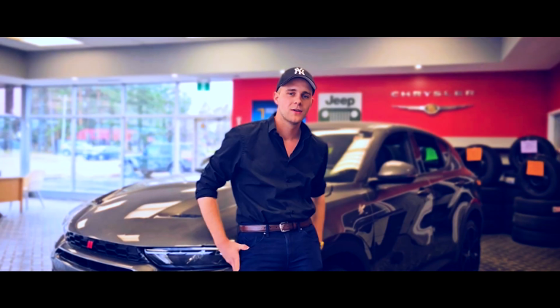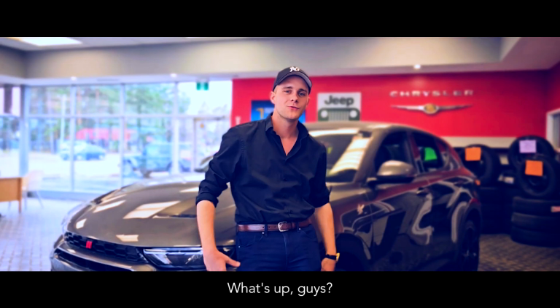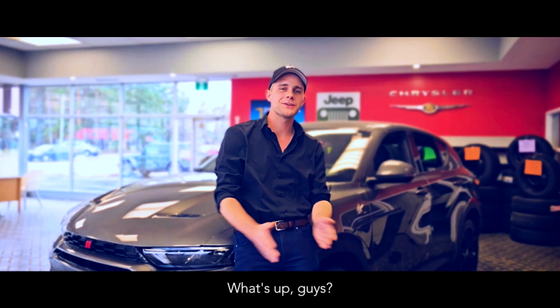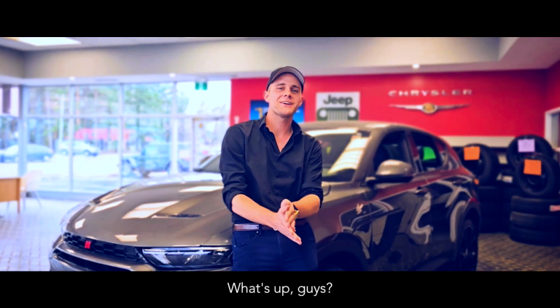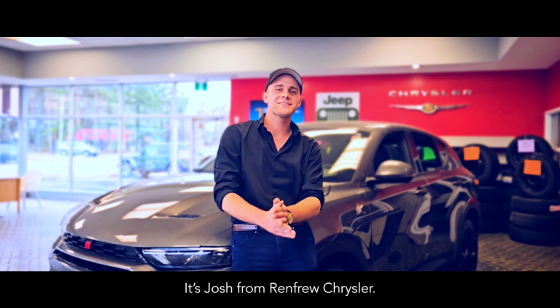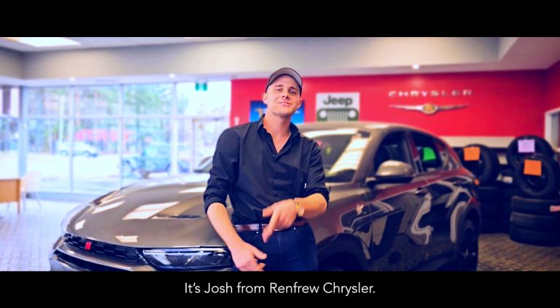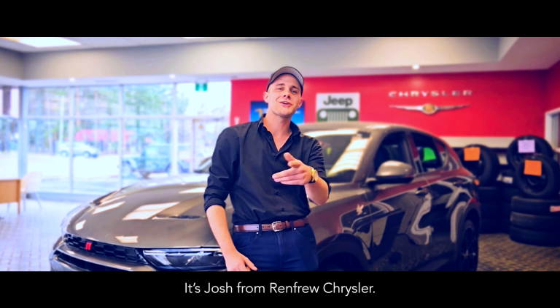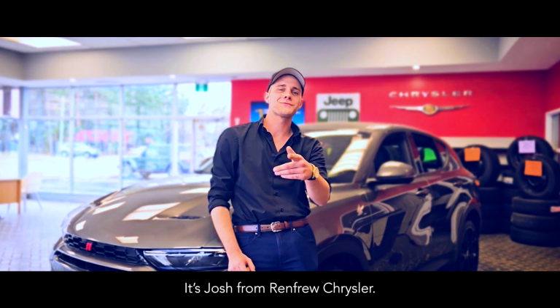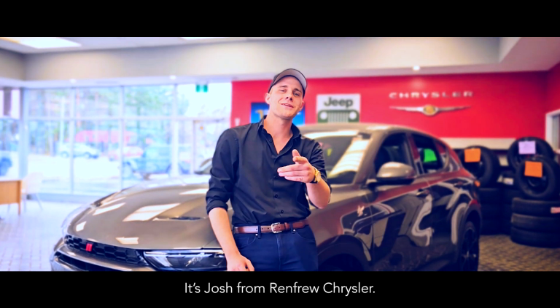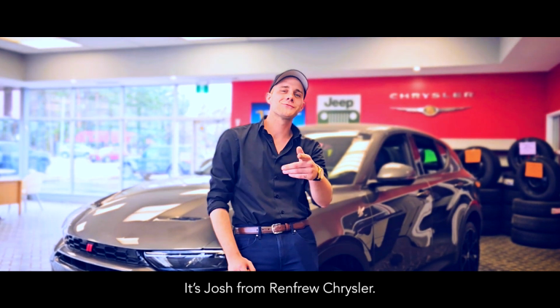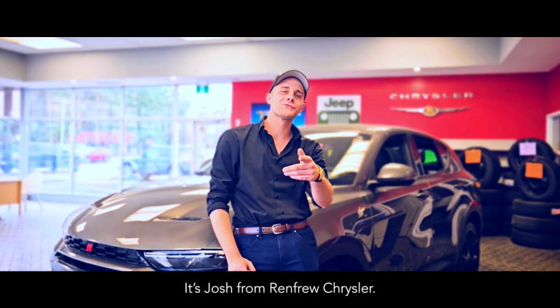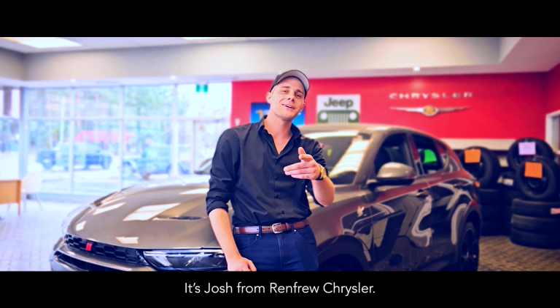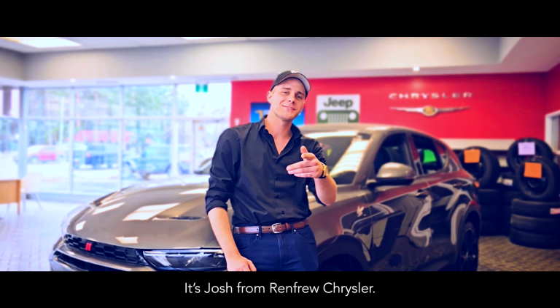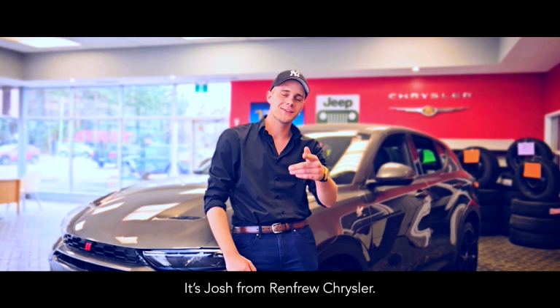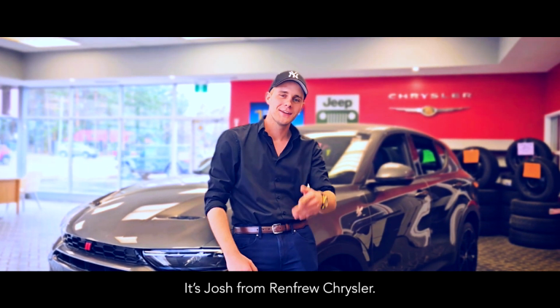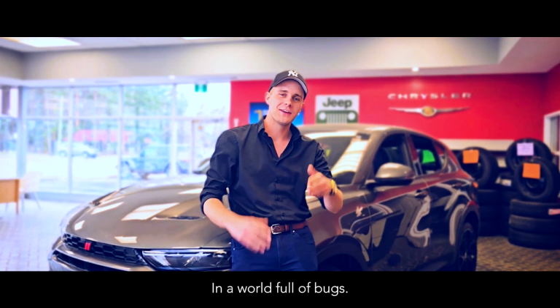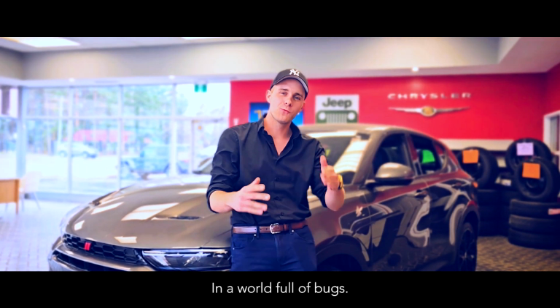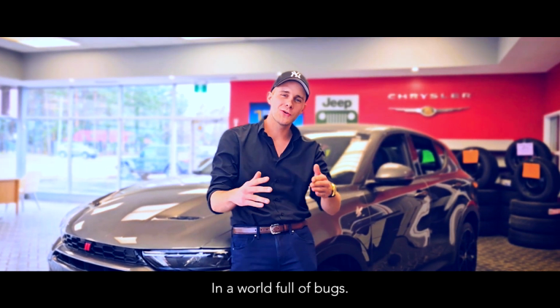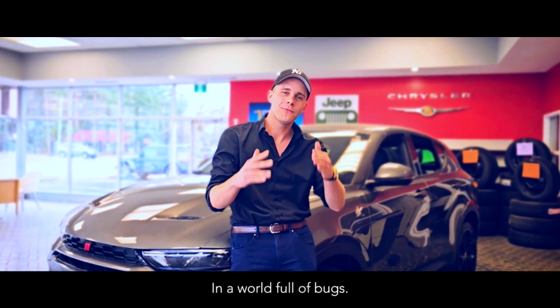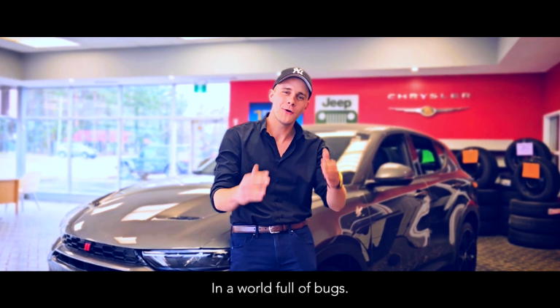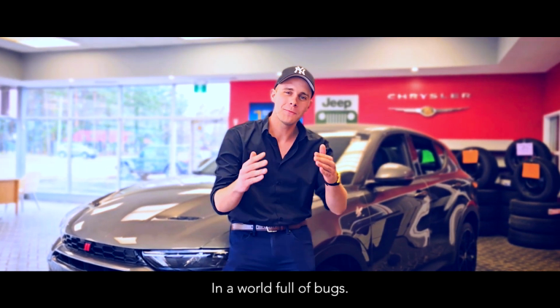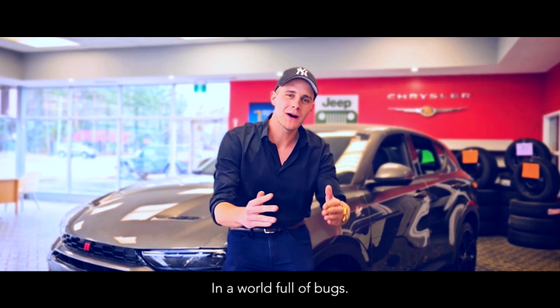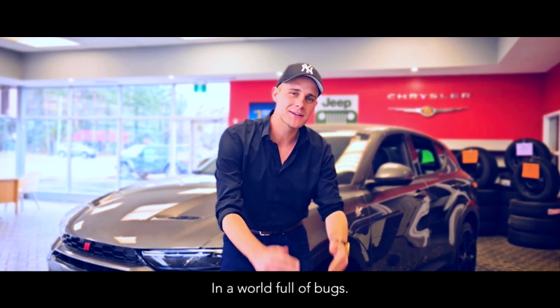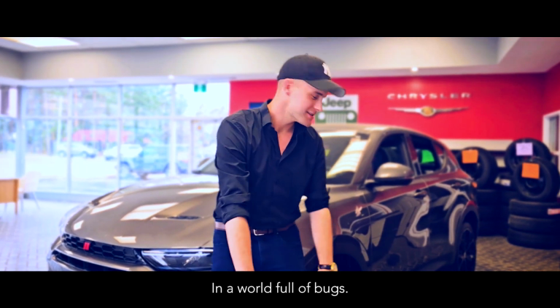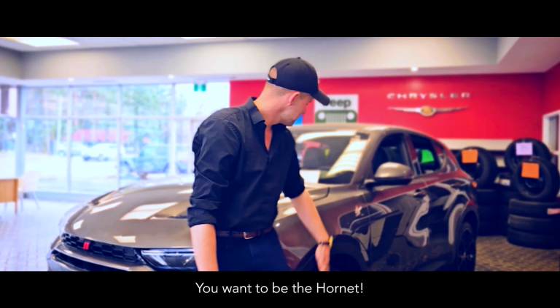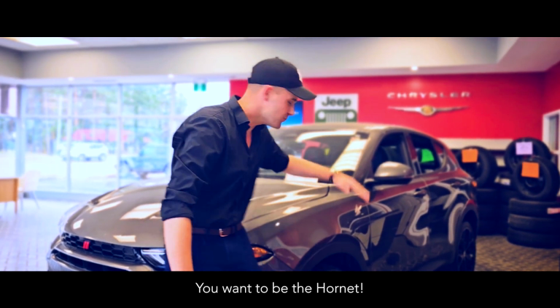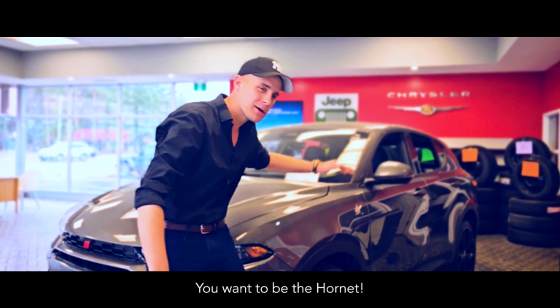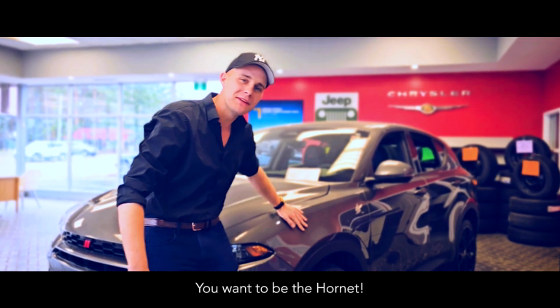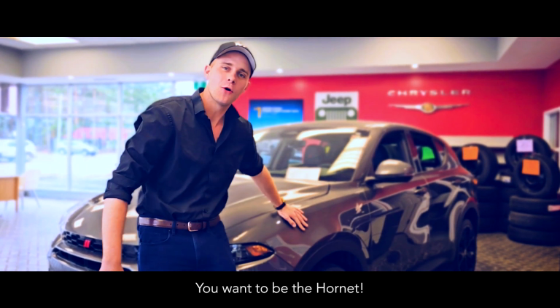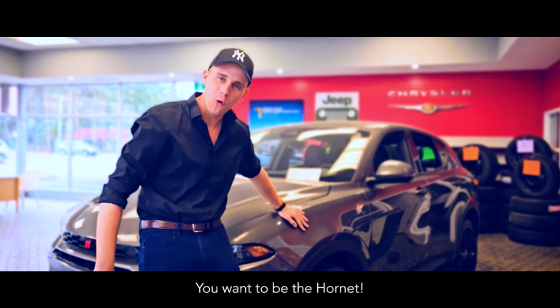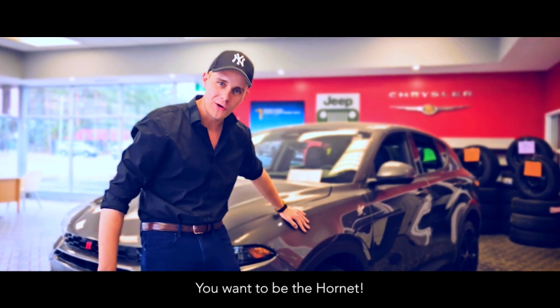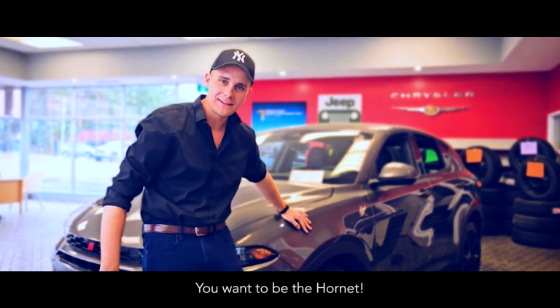What's up guys? It's Josh from Renfrew Chrysler. In a world full of bugs, you want to be the Hornet.